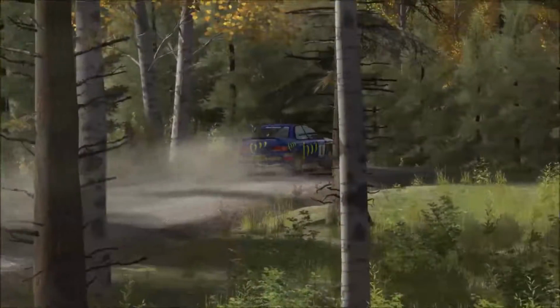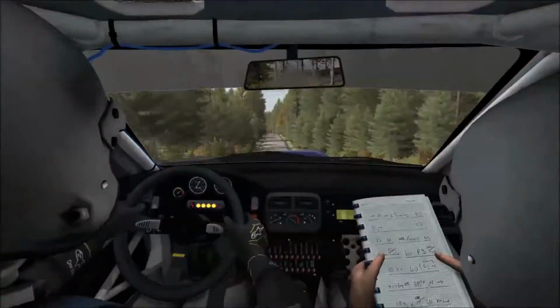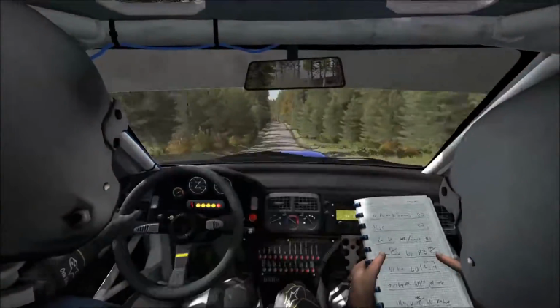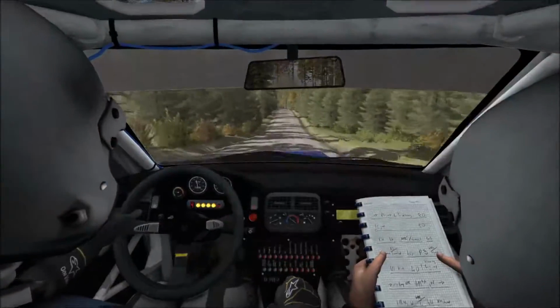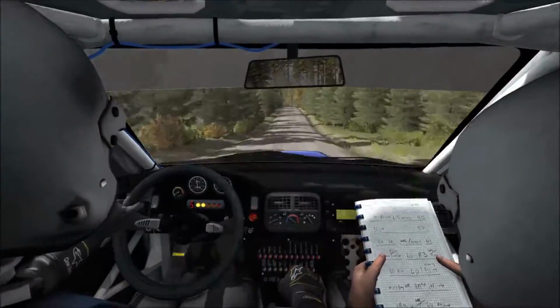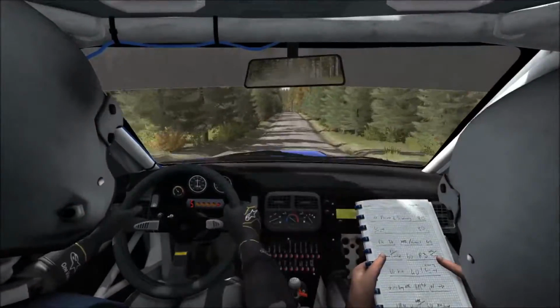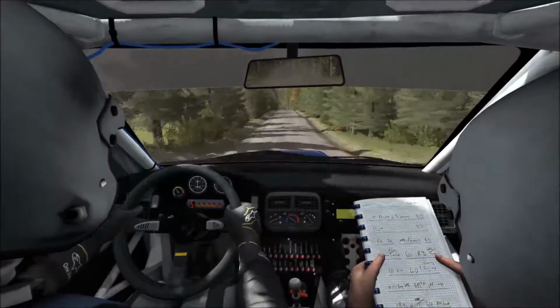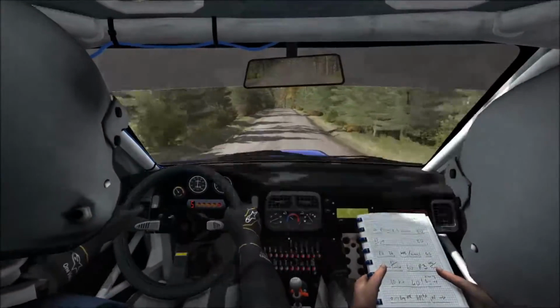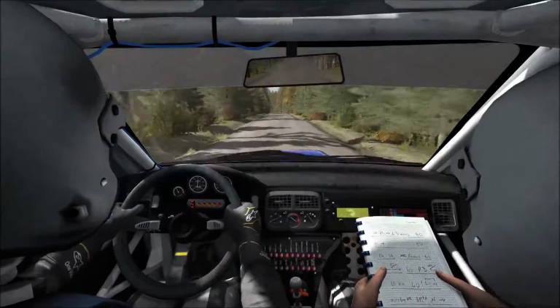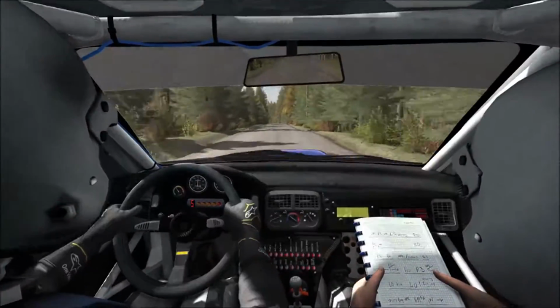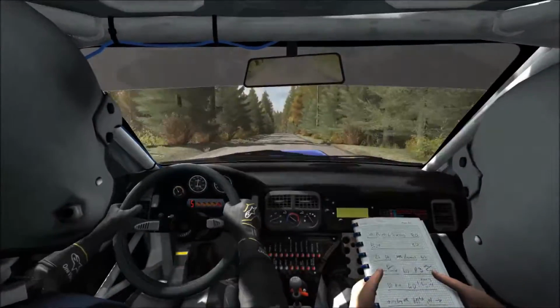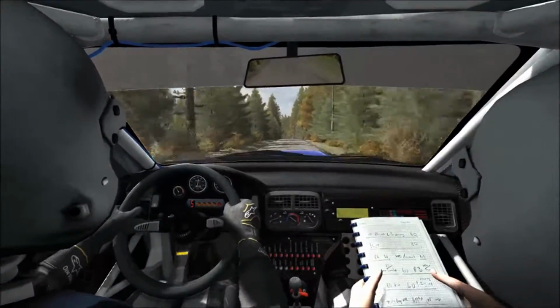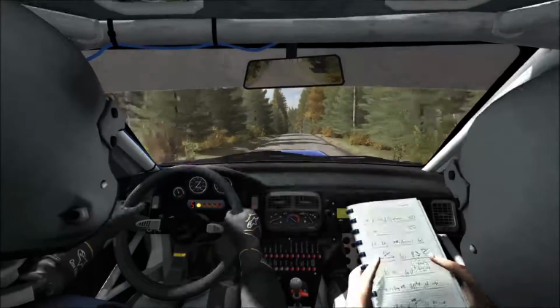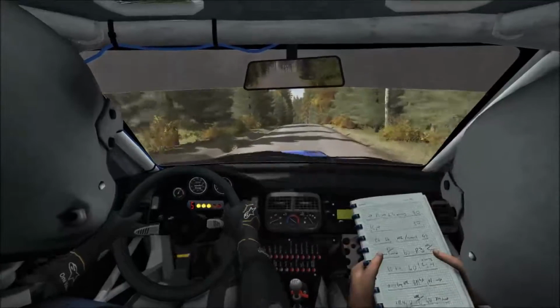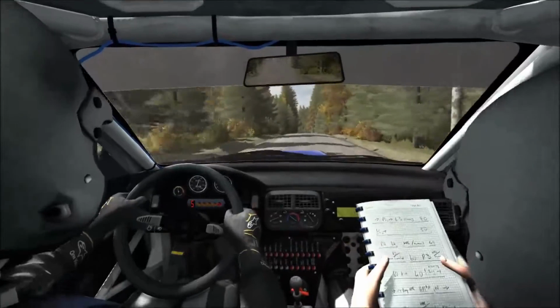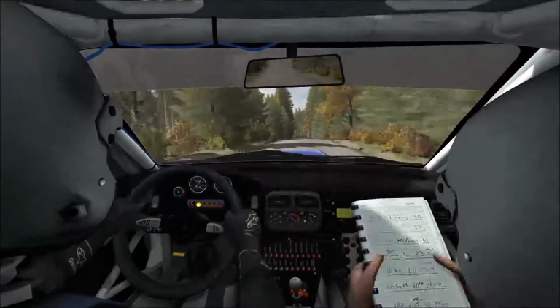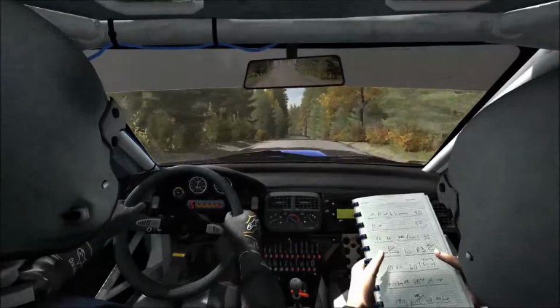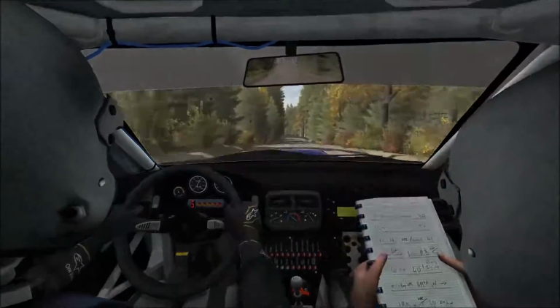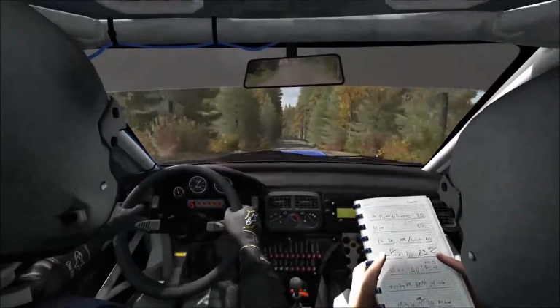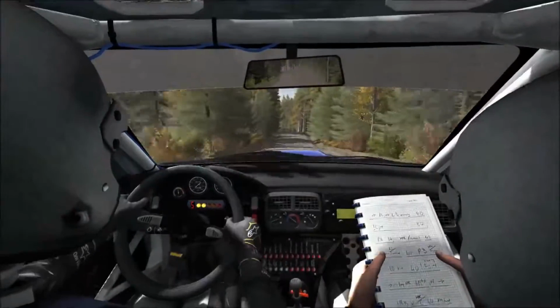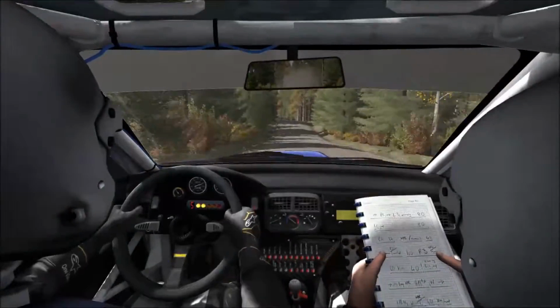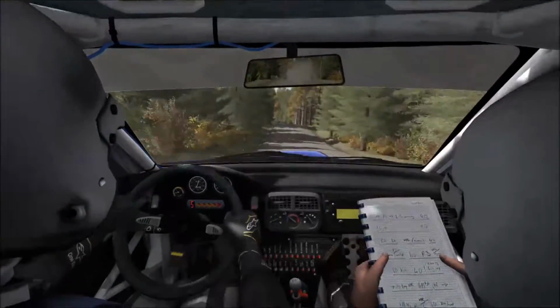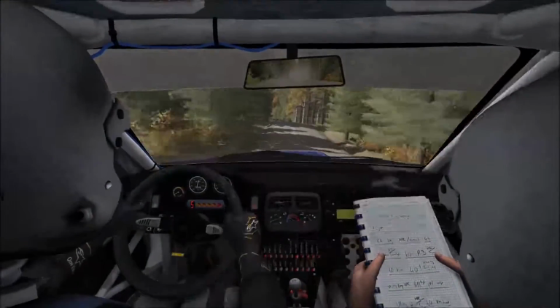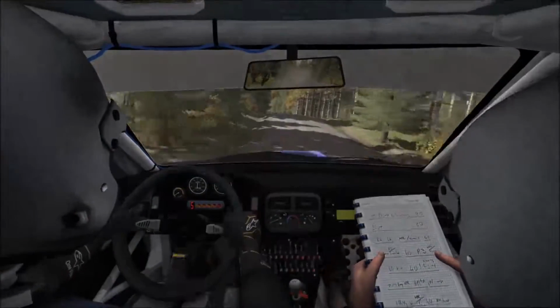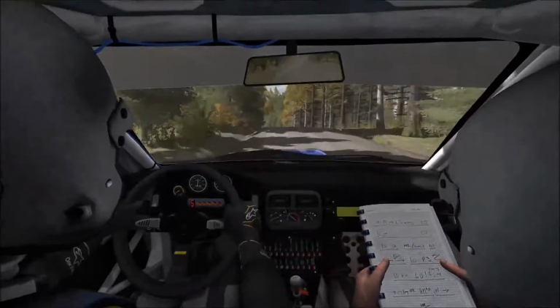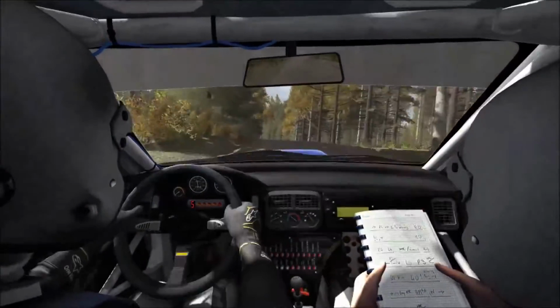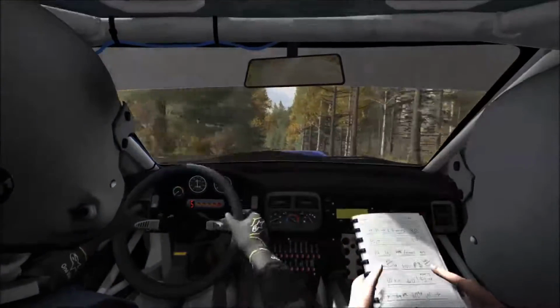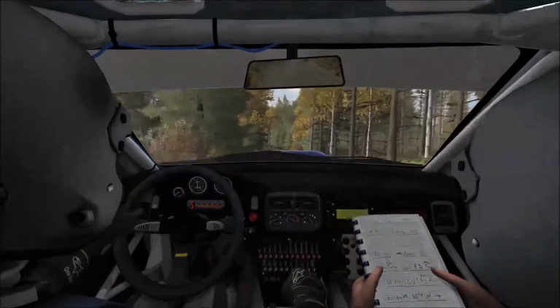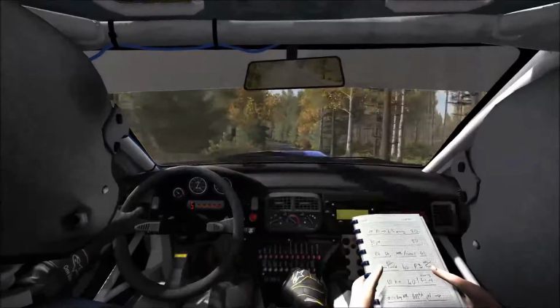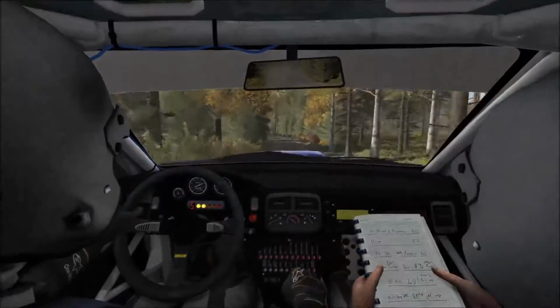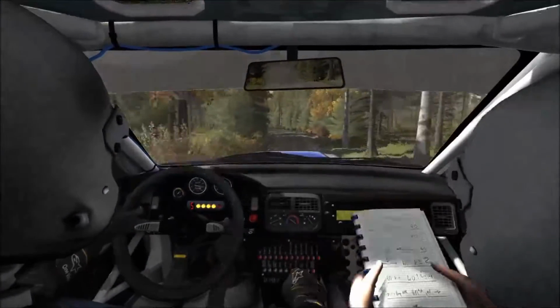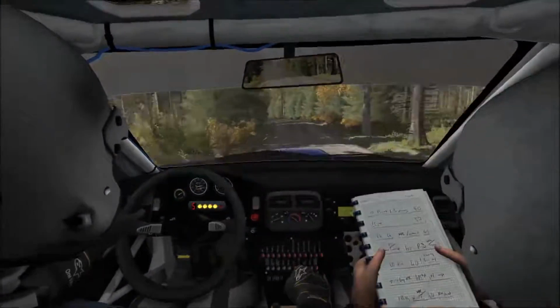Over crest, jump baby, 80, caution, turn left 3, over crest to 7.